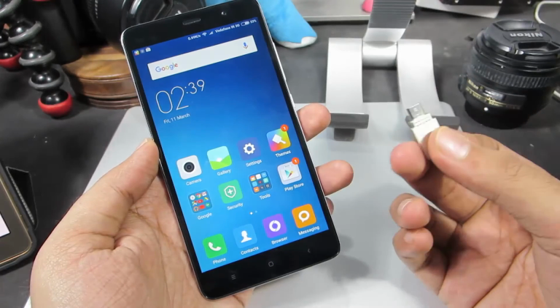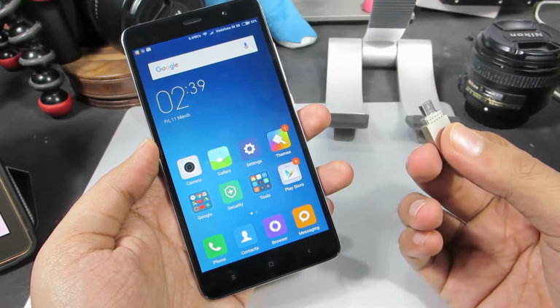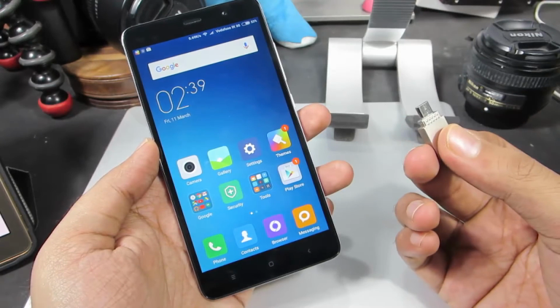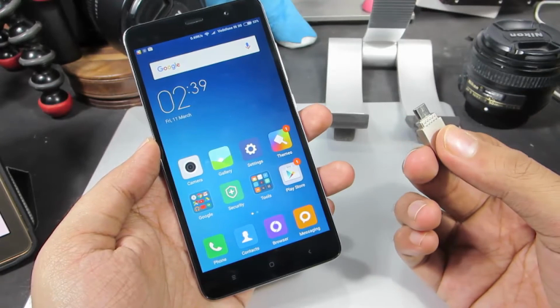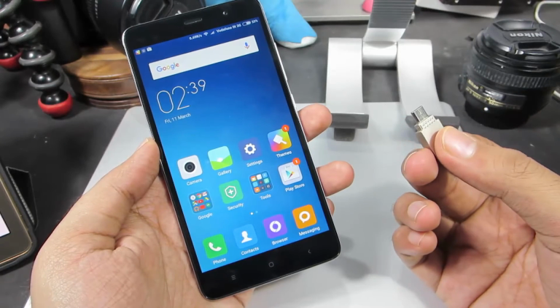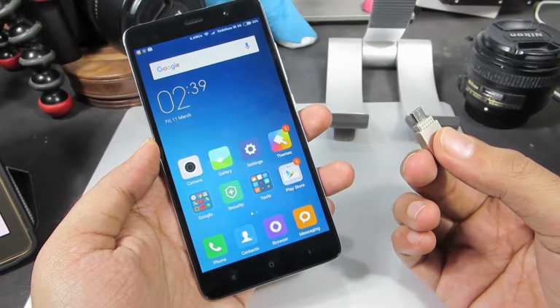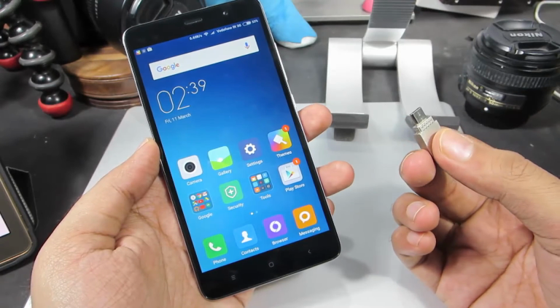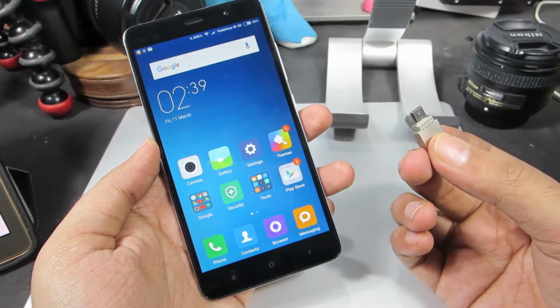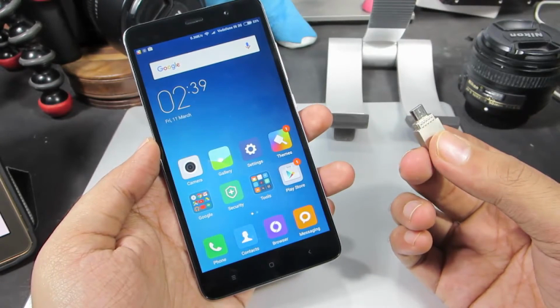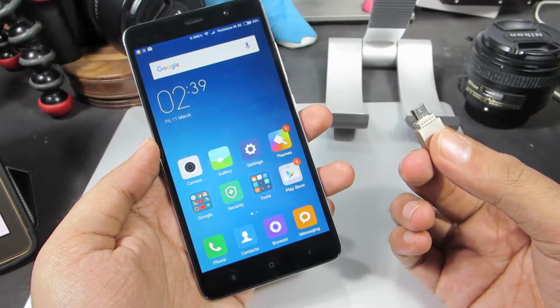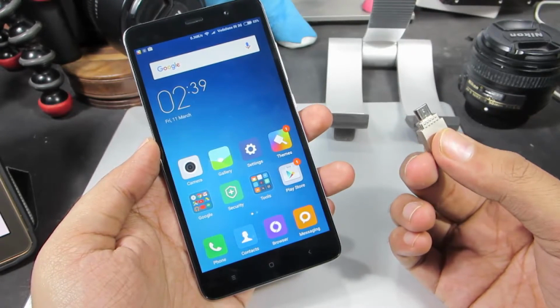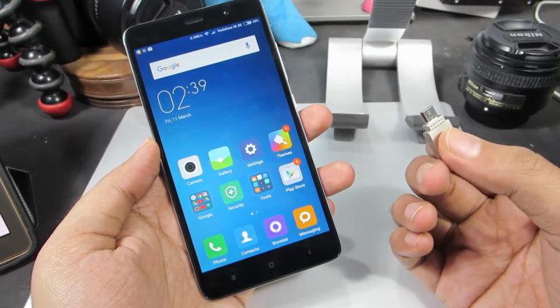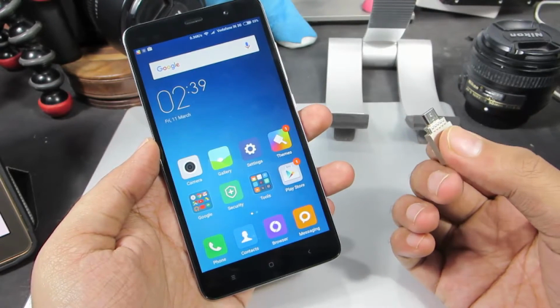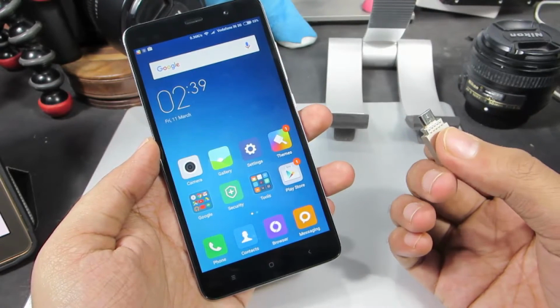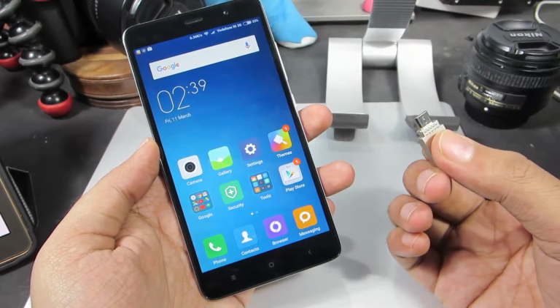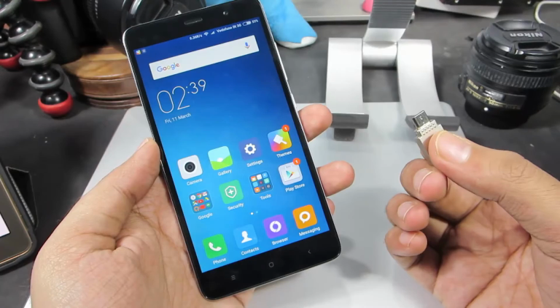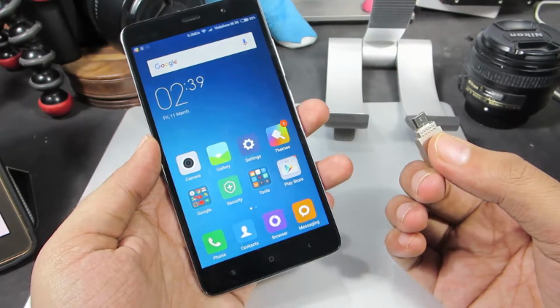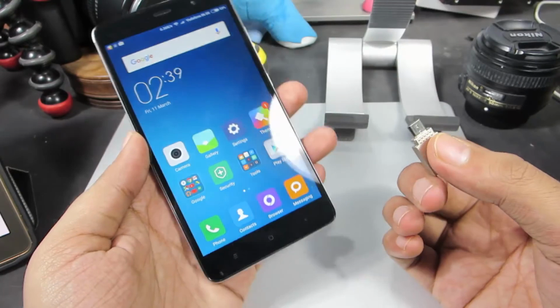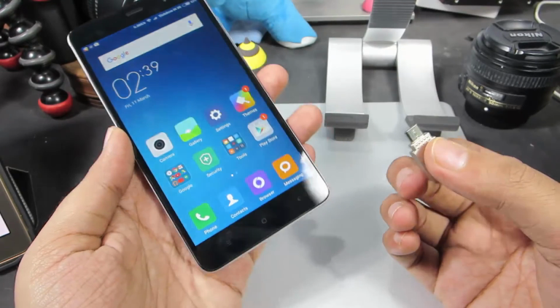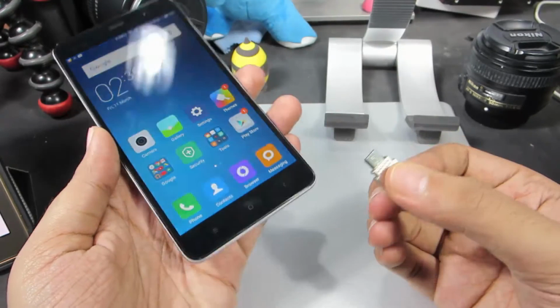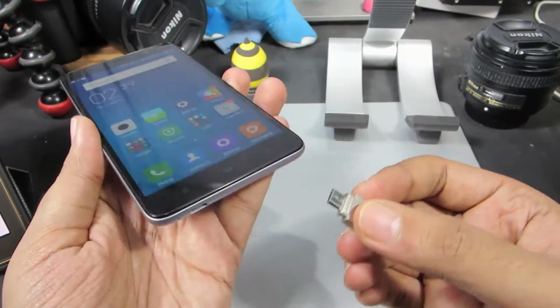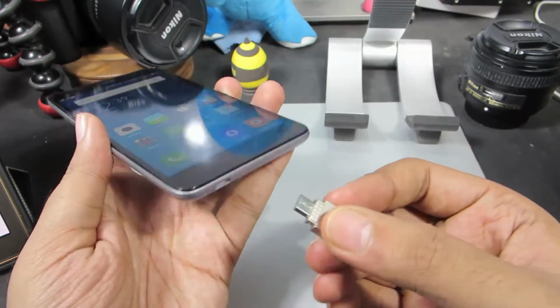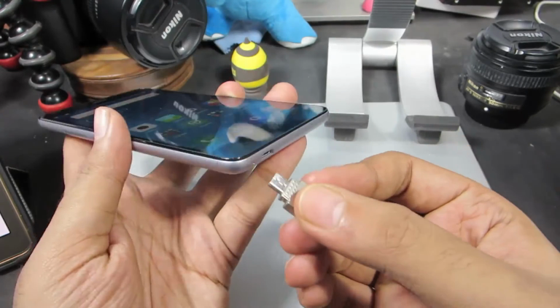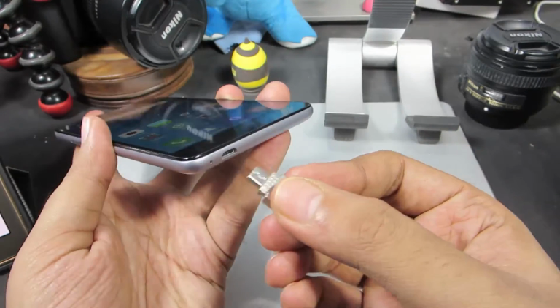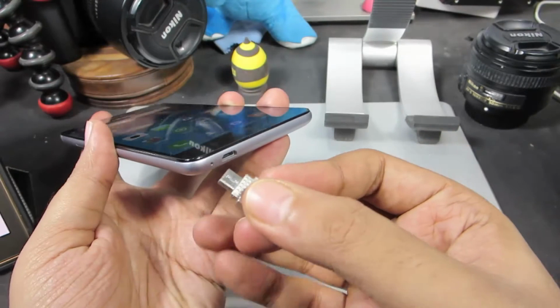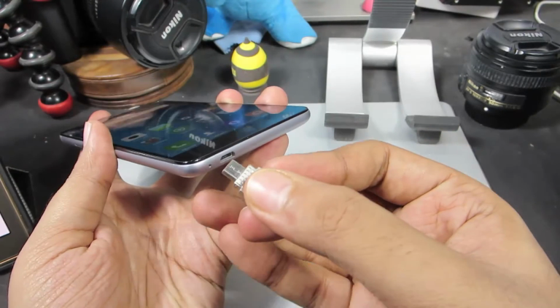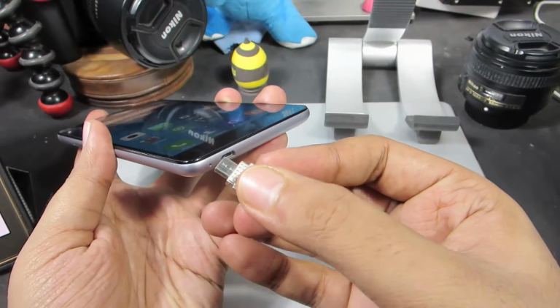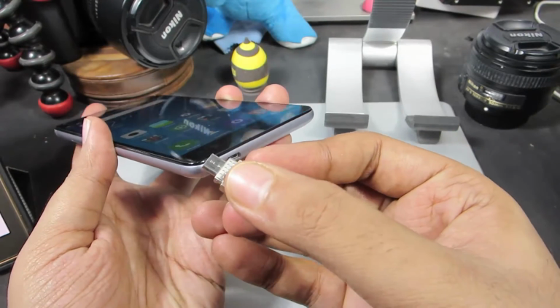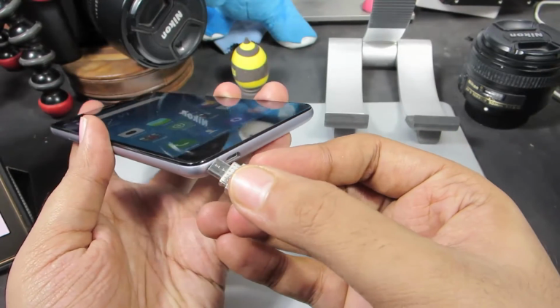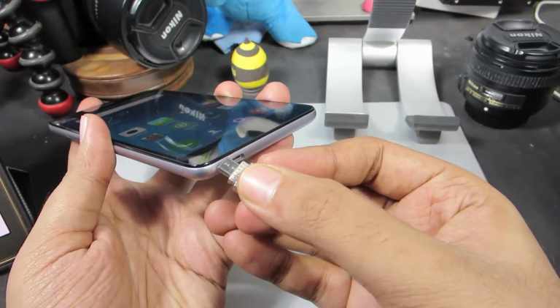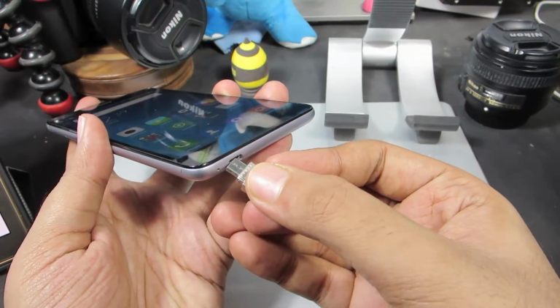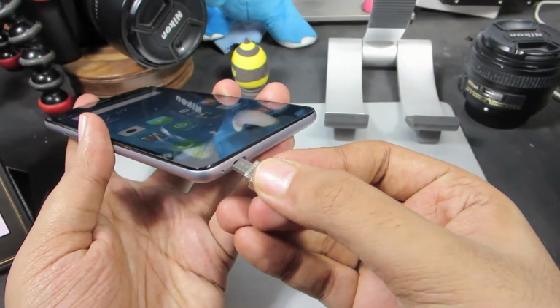I am going to use this Strontium USB 2 OTG pen drive. So let me just insert it into the phone.